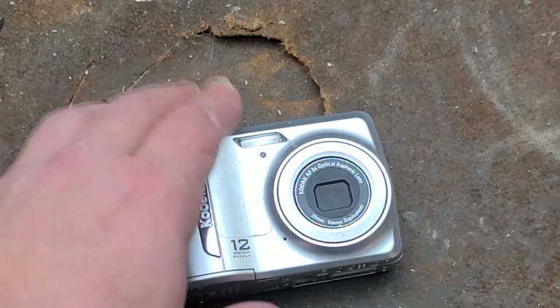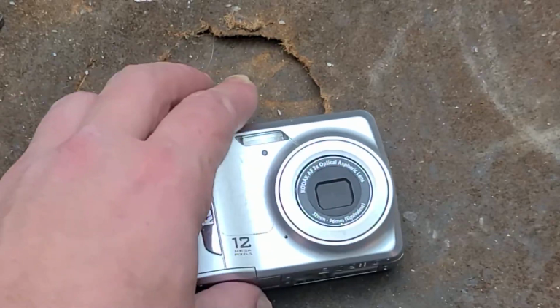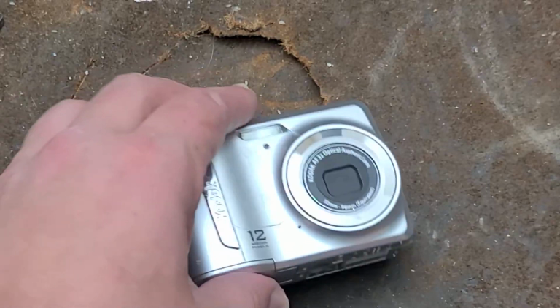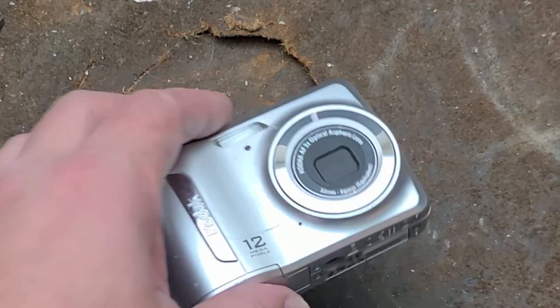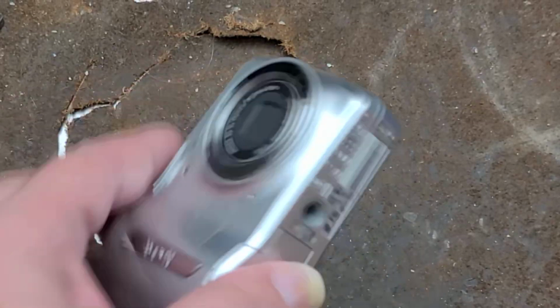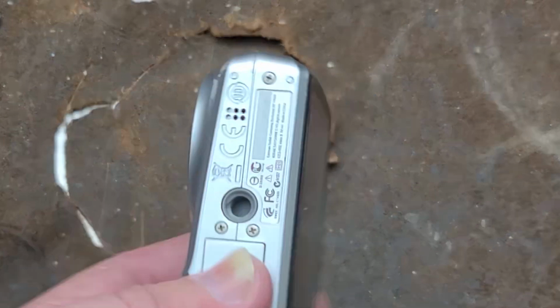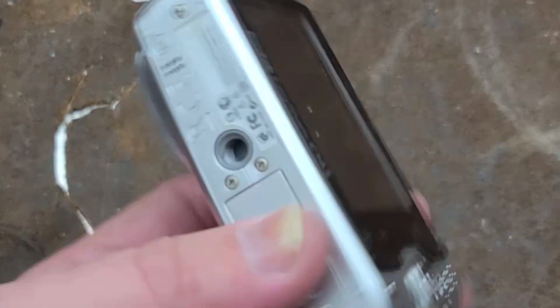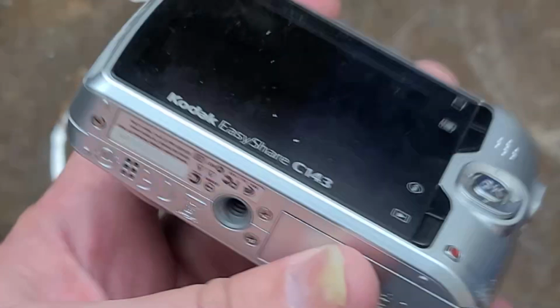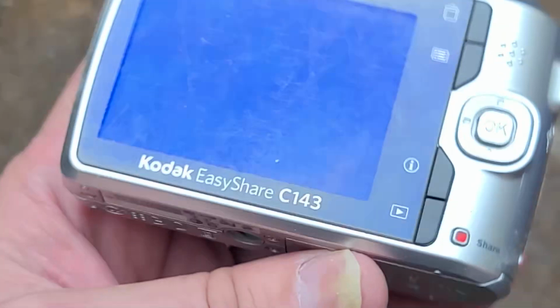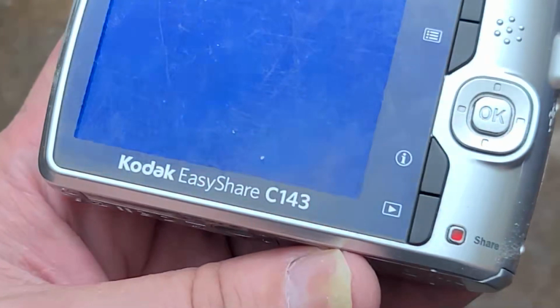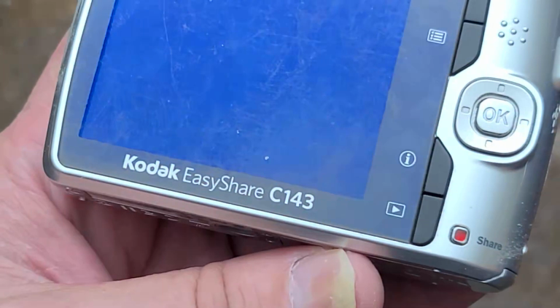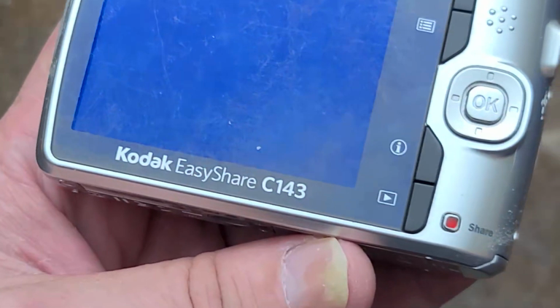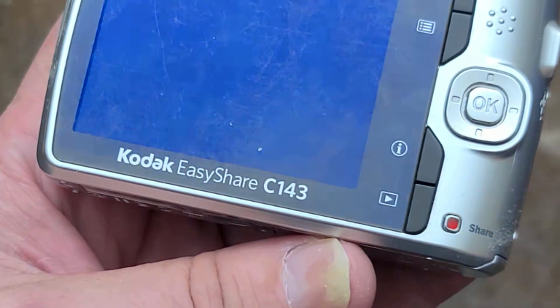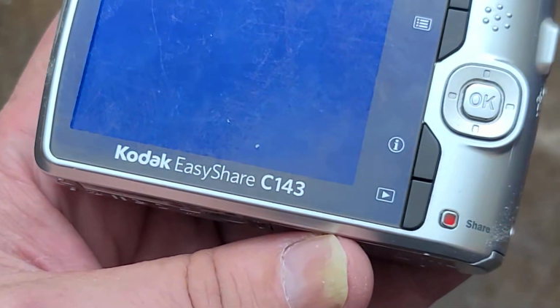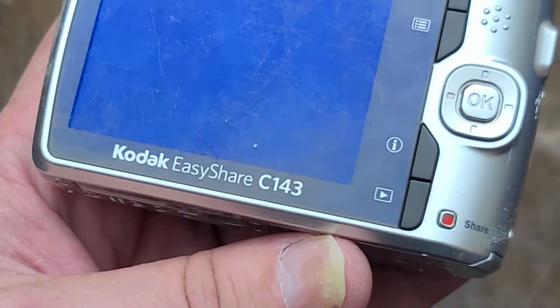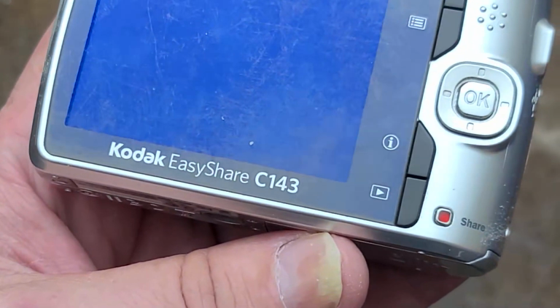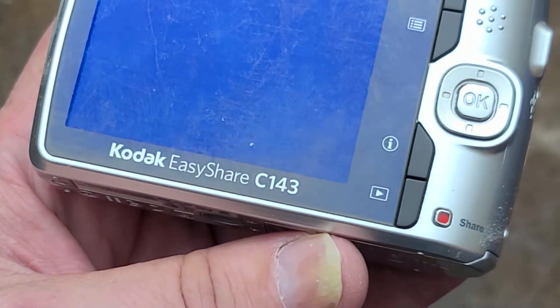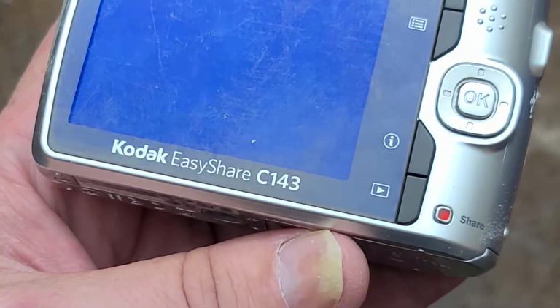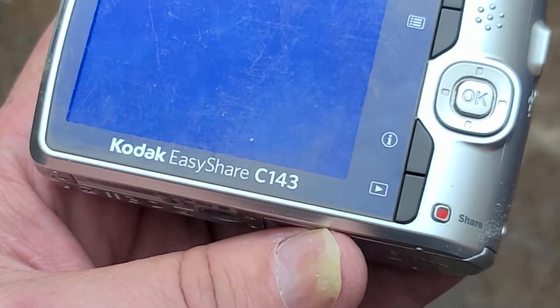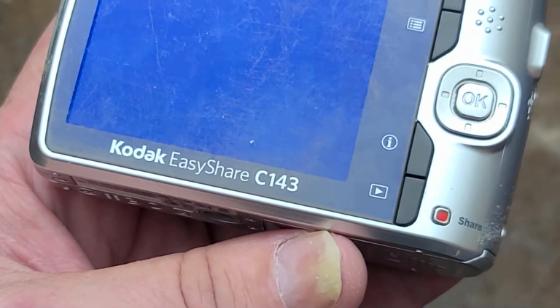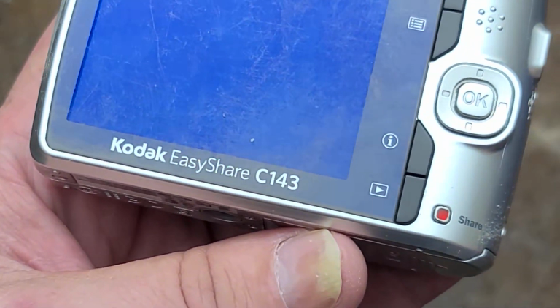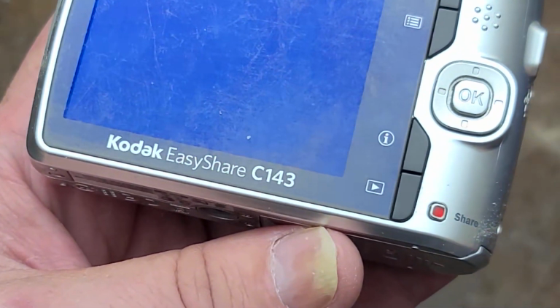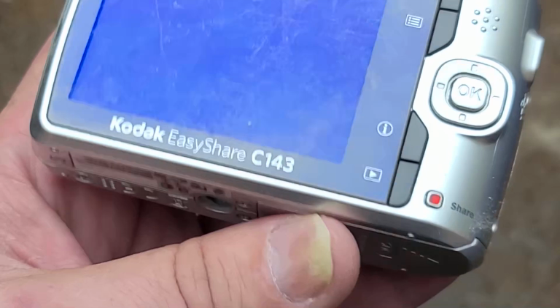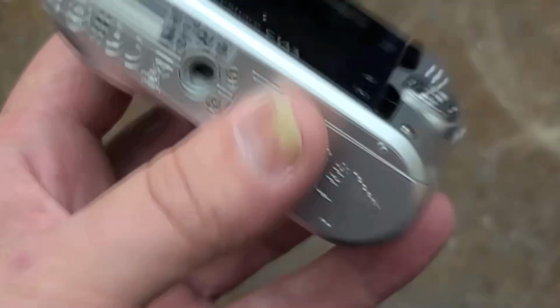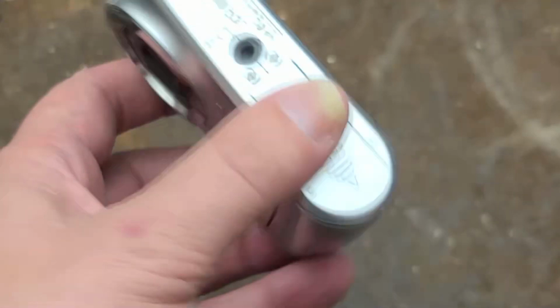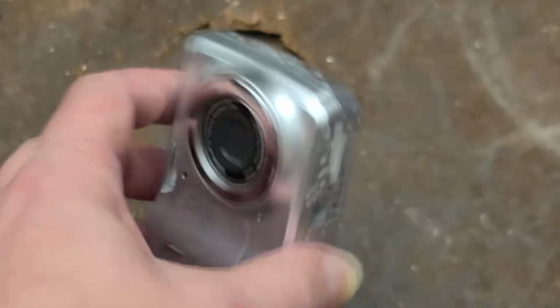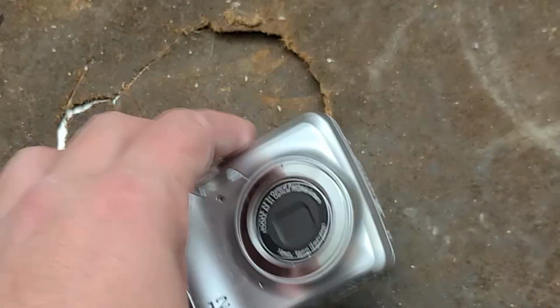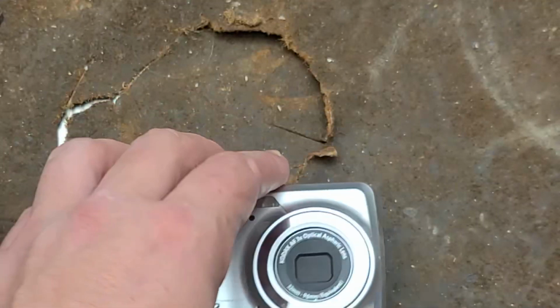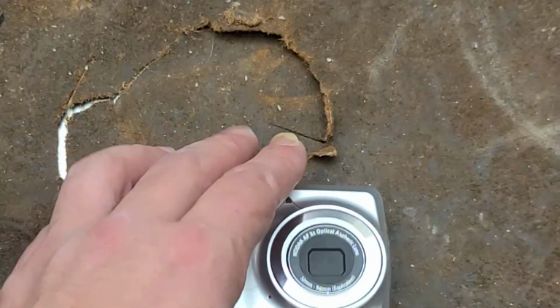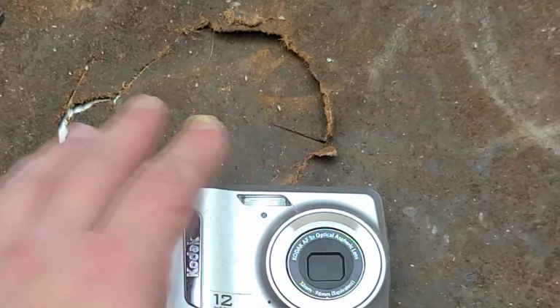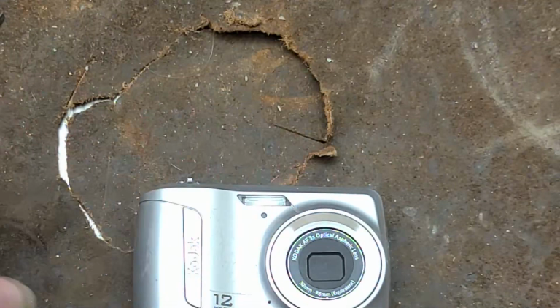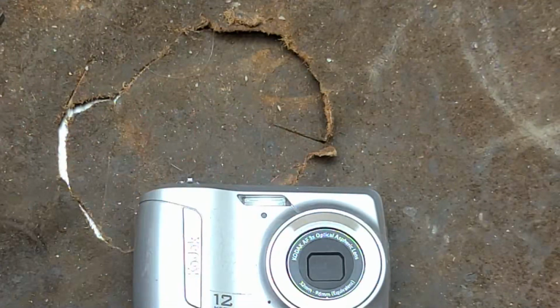Okay, Addis Maximus here, this time with another camera teardown — this time with the Kodak EasyShare C143.